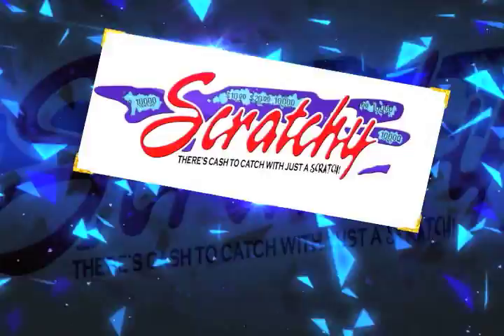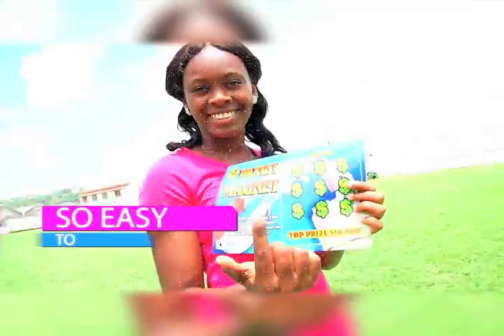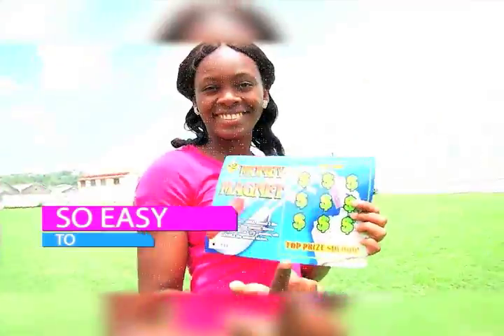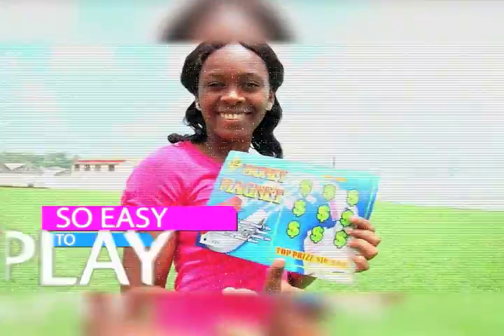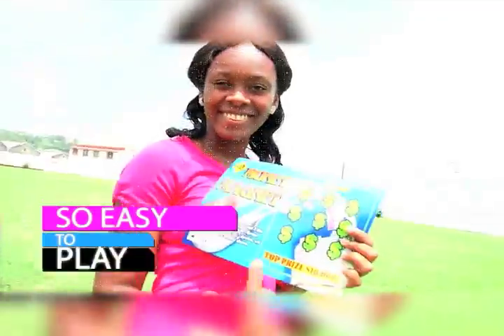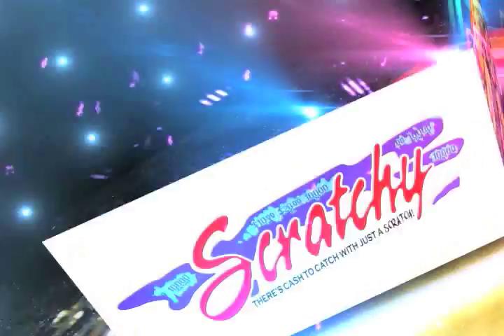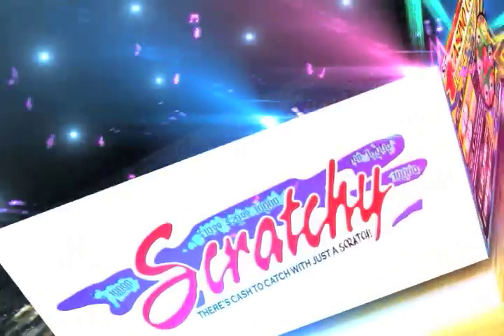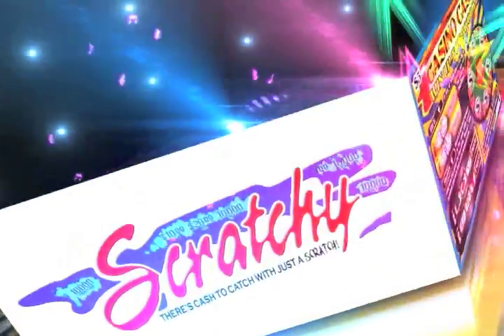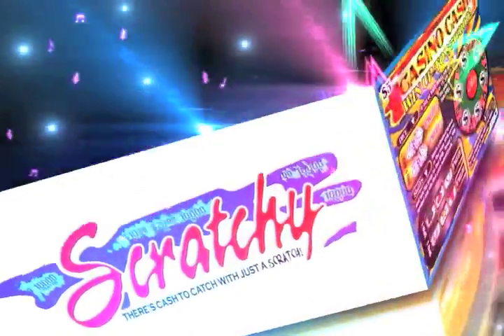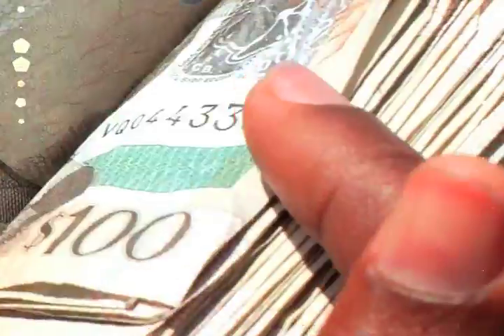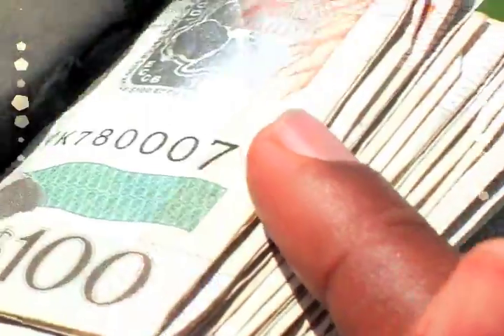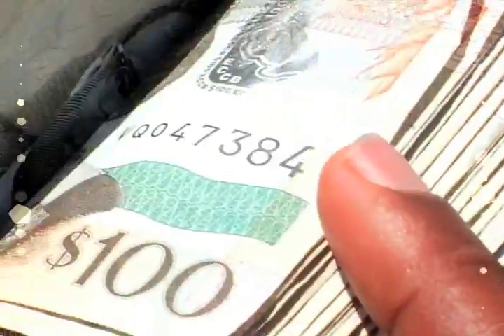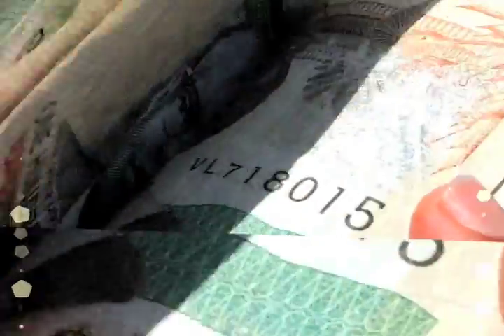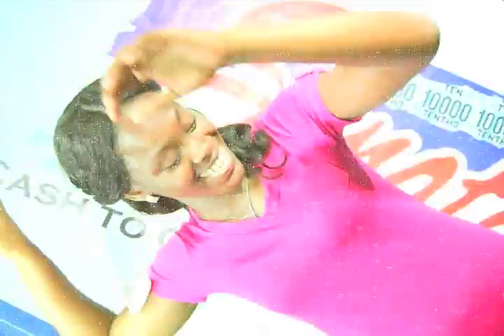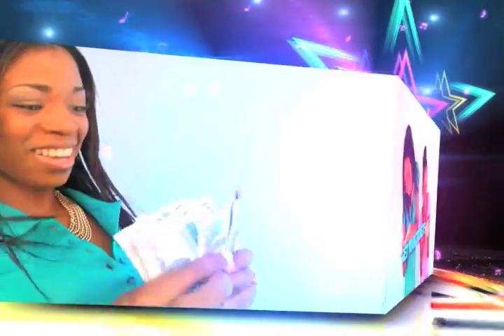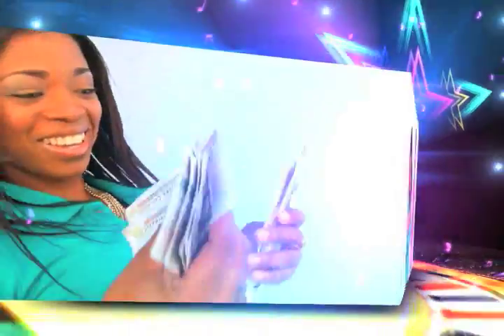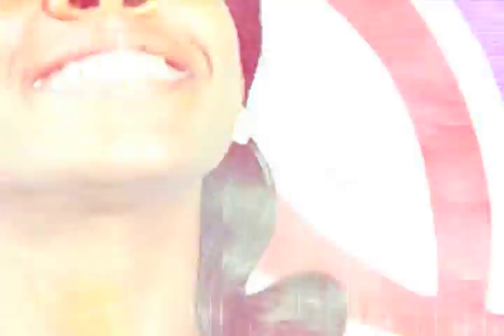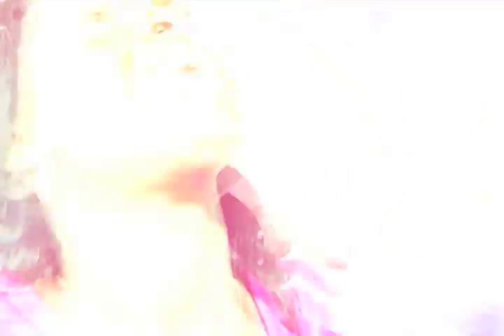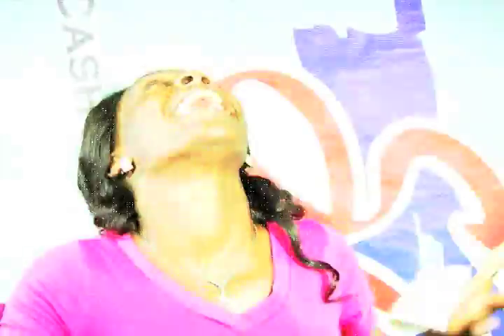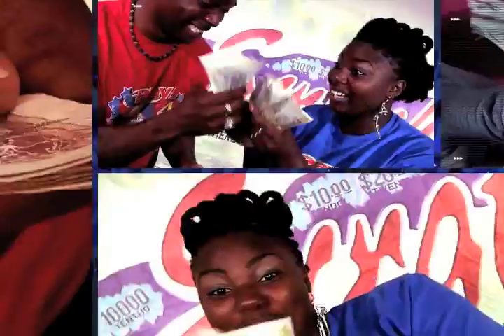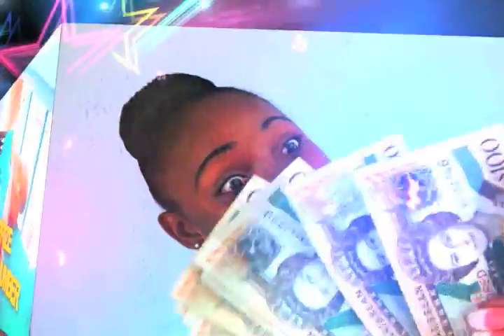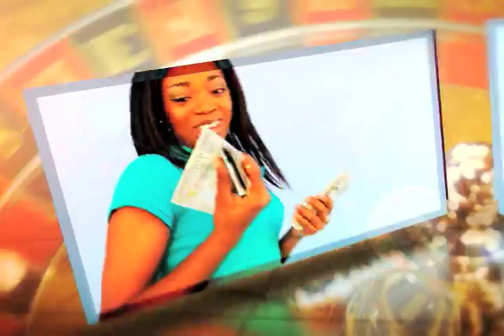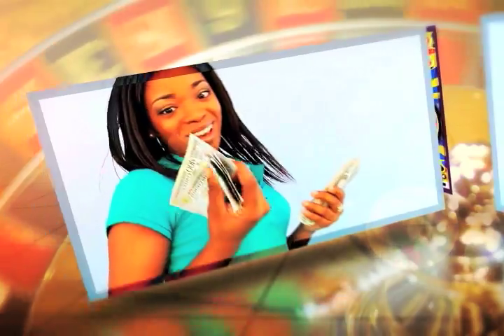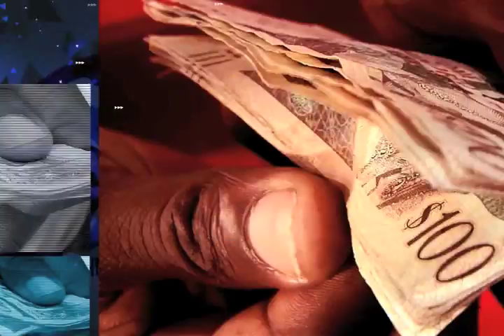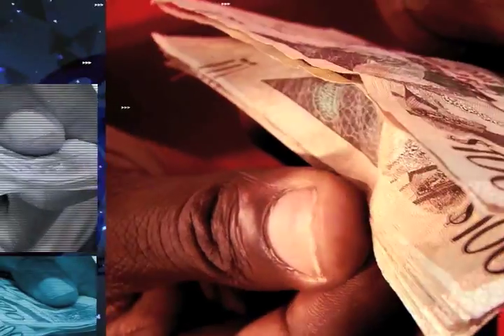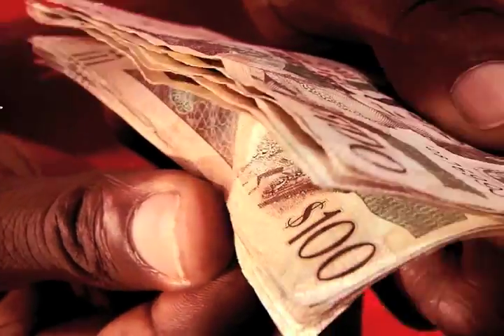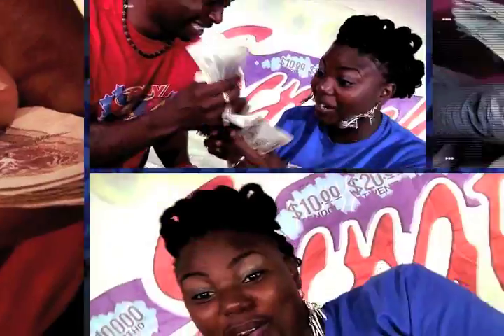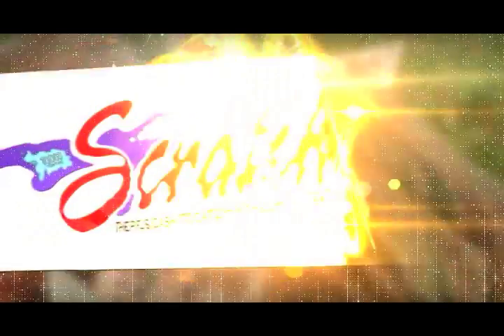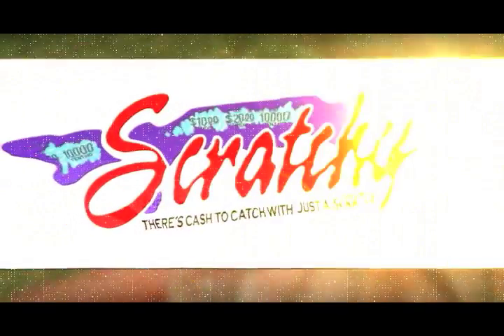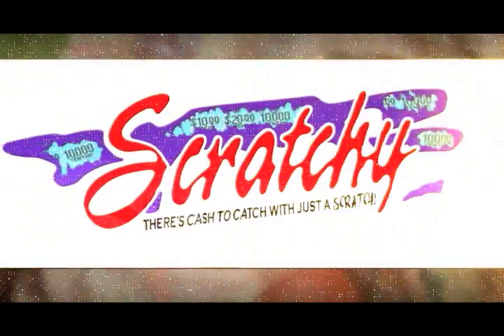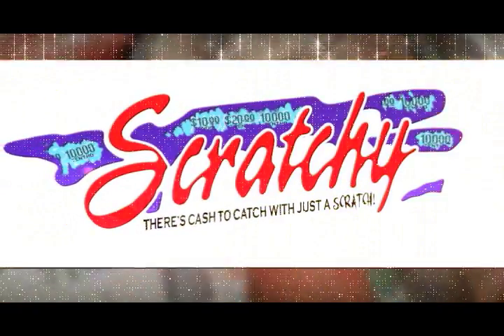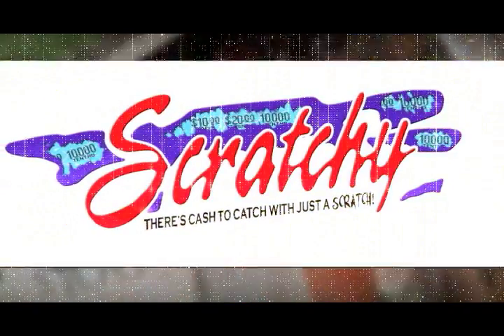Hurry, get your Scratchy at all lotto agents. There's cash to cash with just a scratch. Play Scratchy.